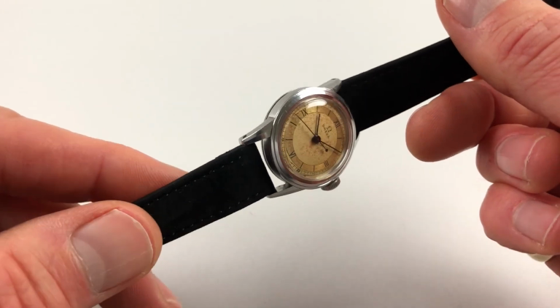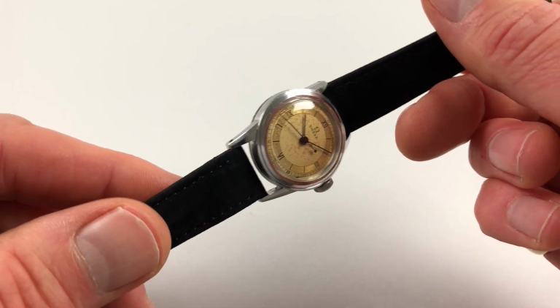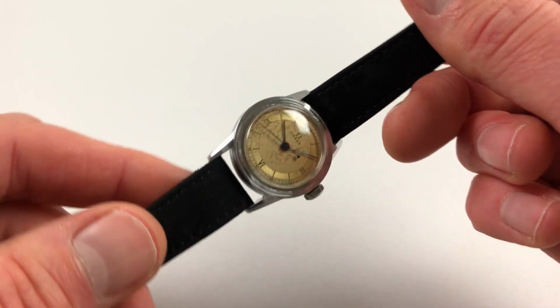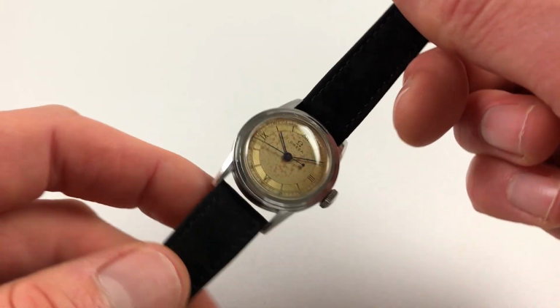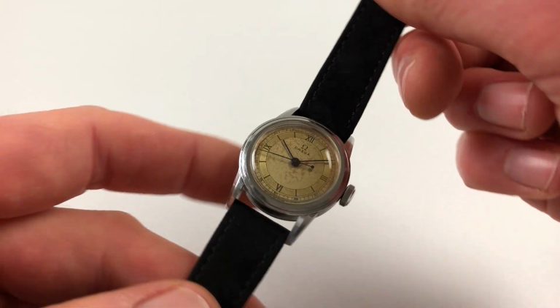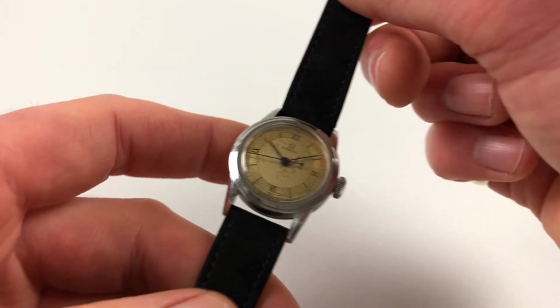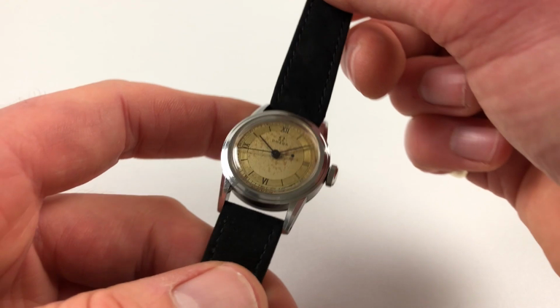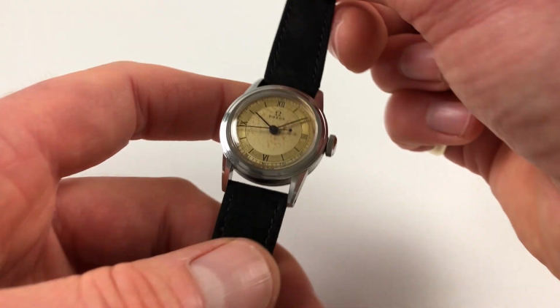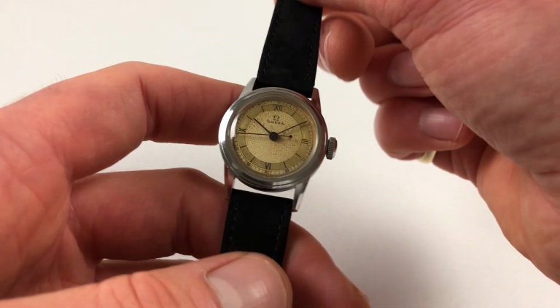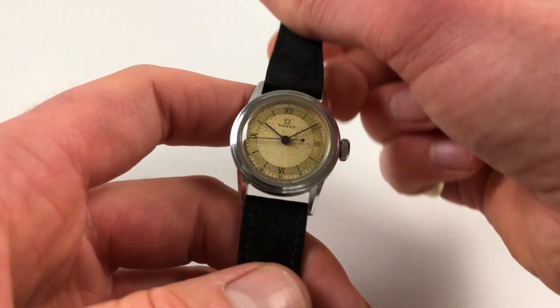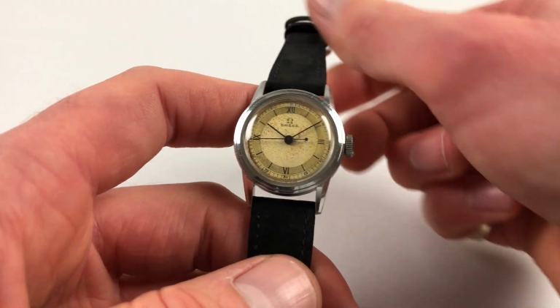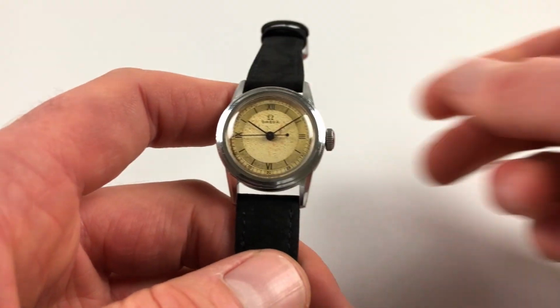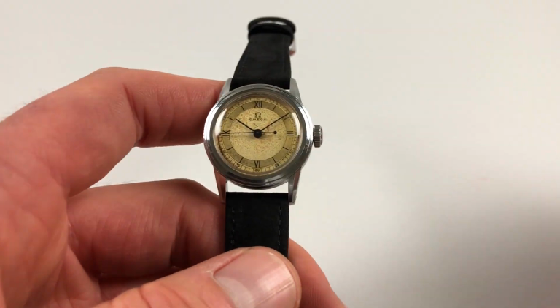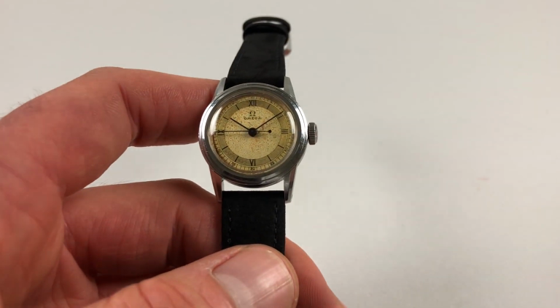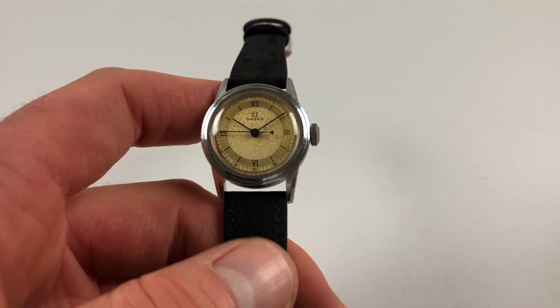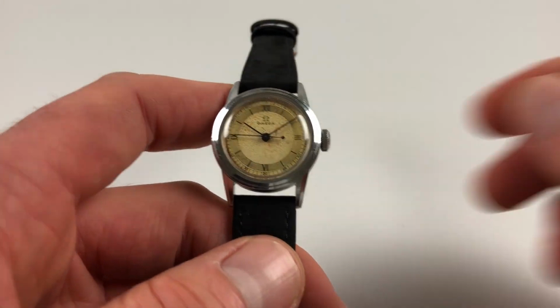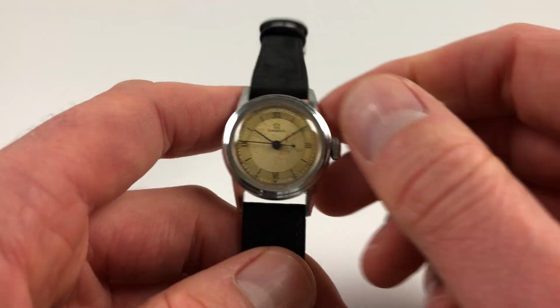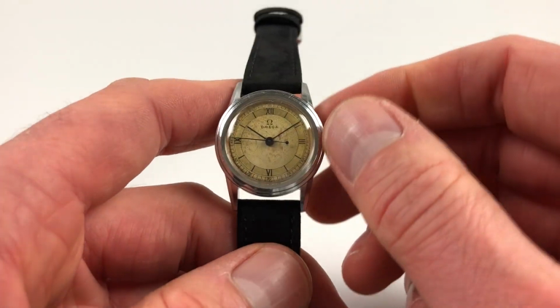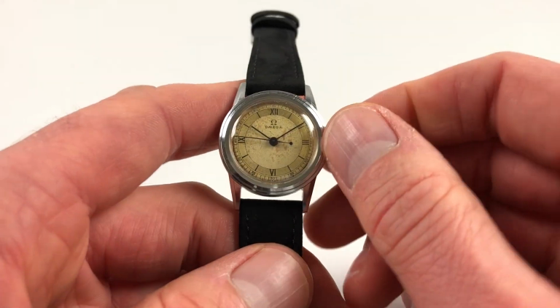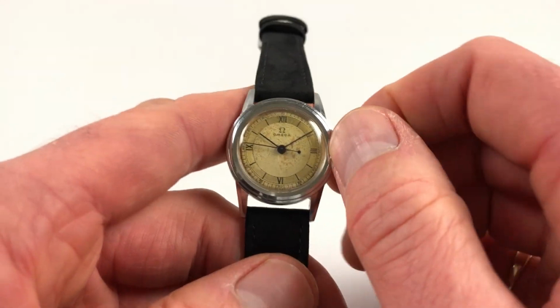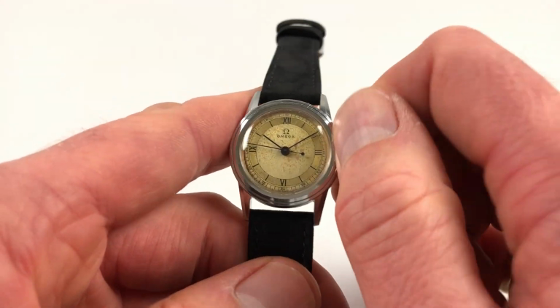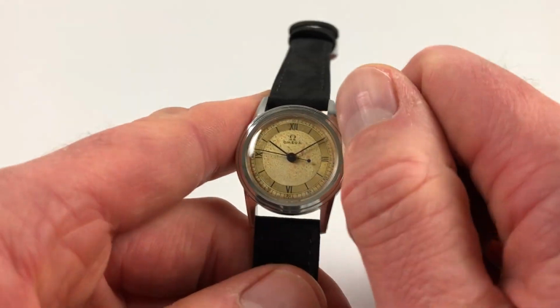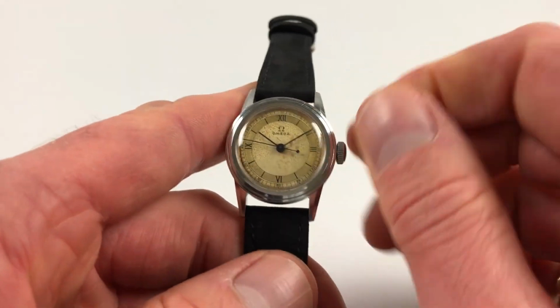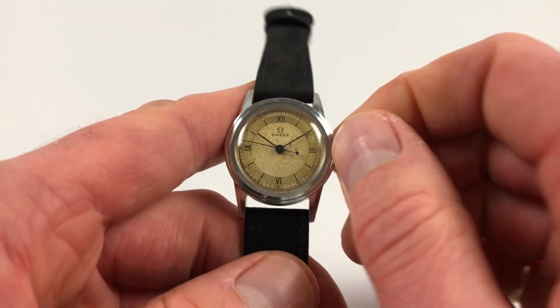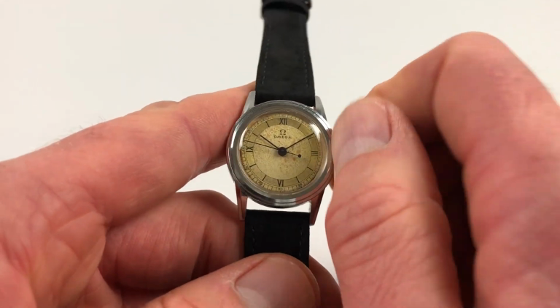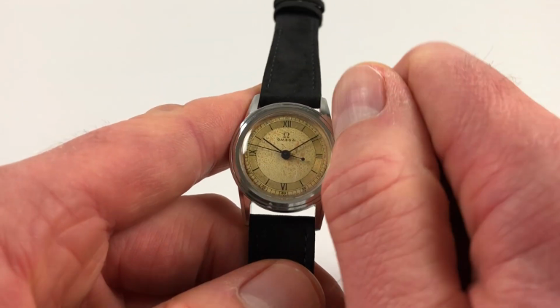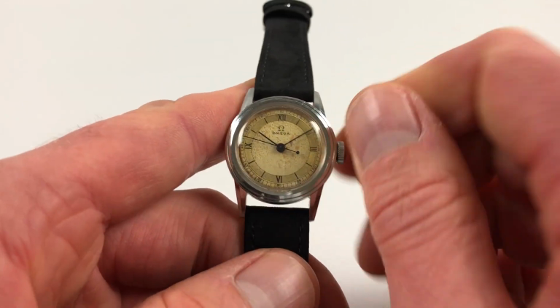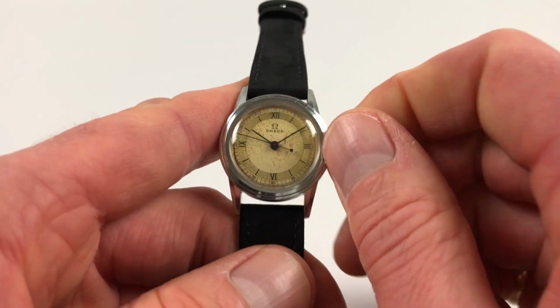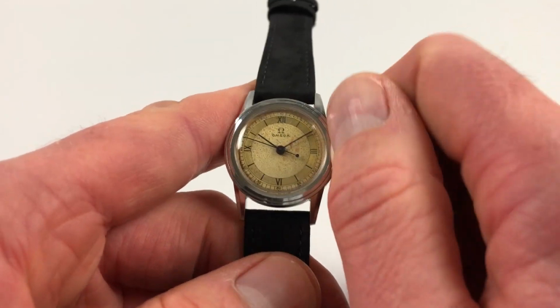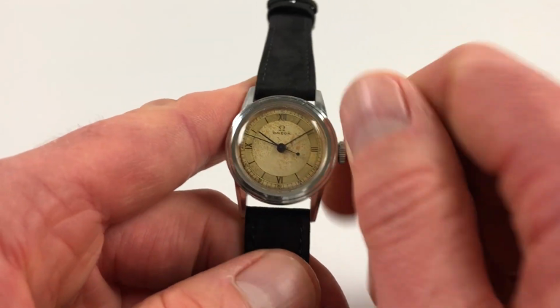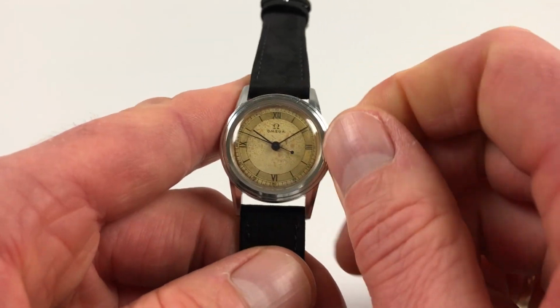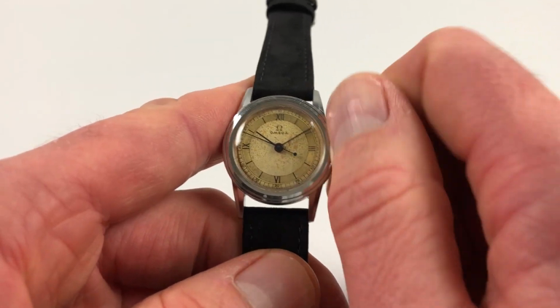It's manually wound, so it requires winding when being used. You just turn the crown away from the wearer until the spring is full.